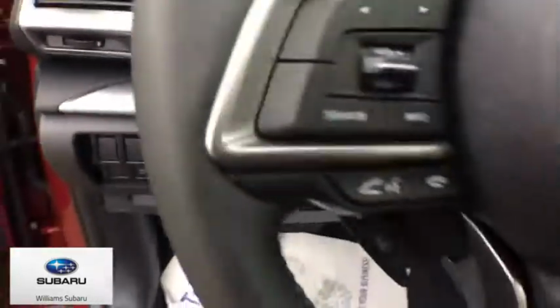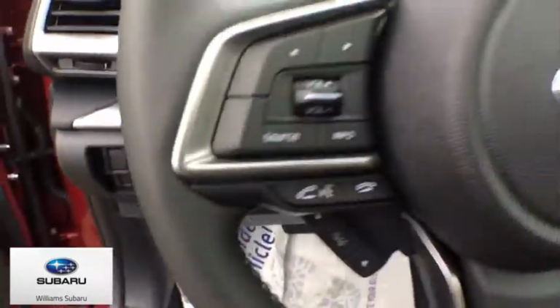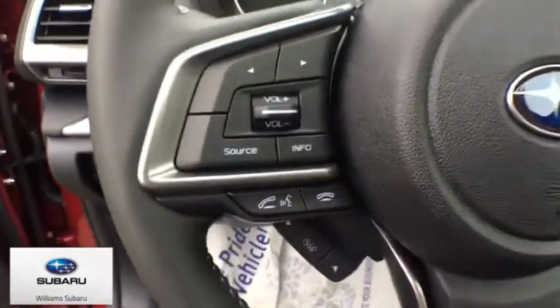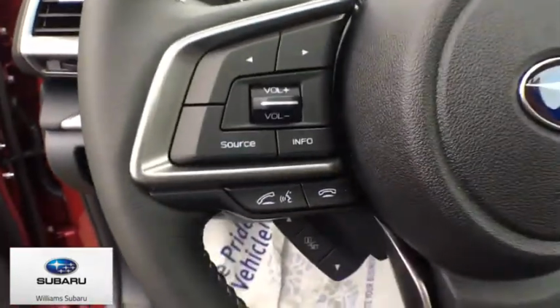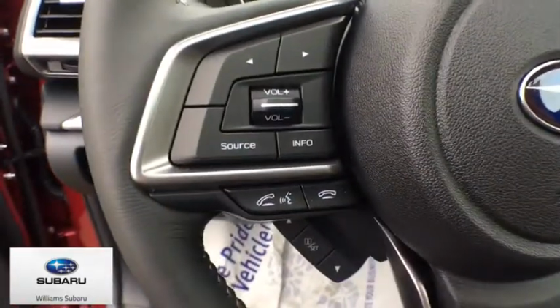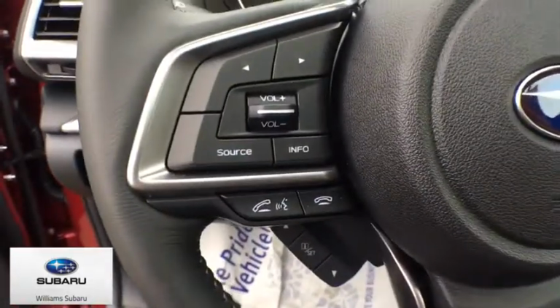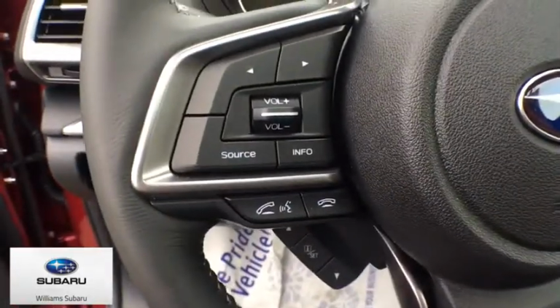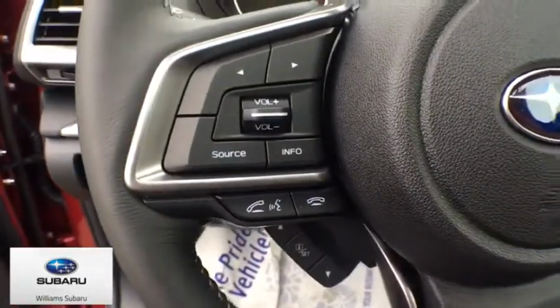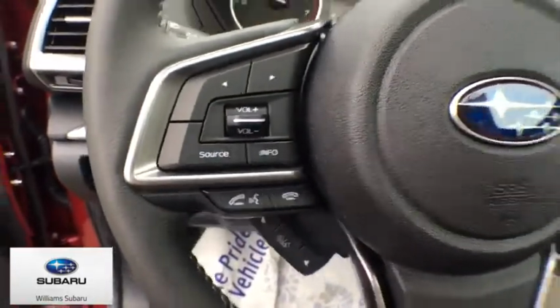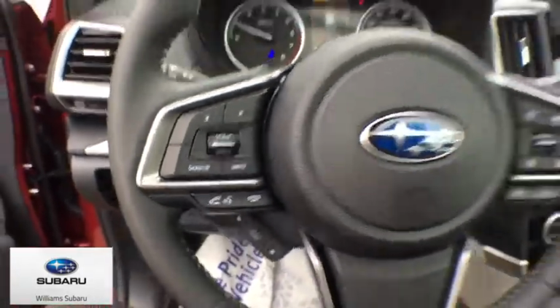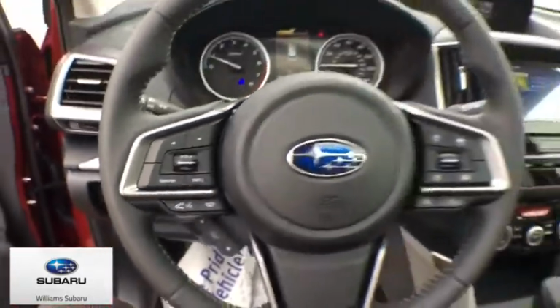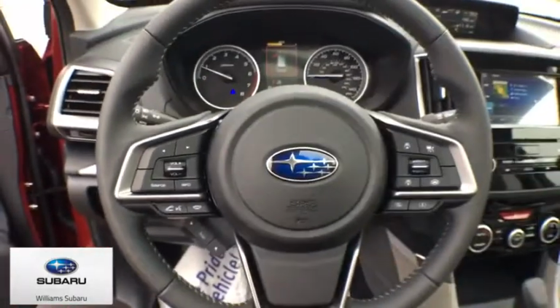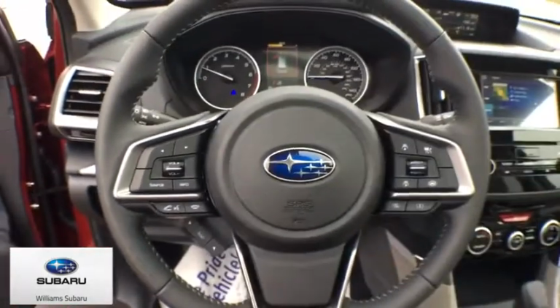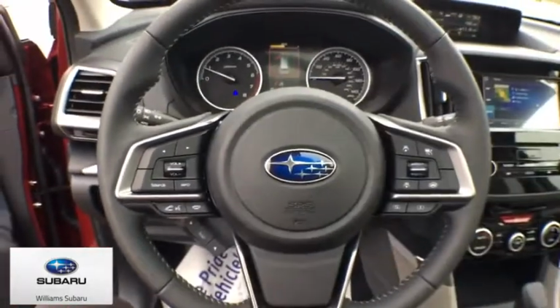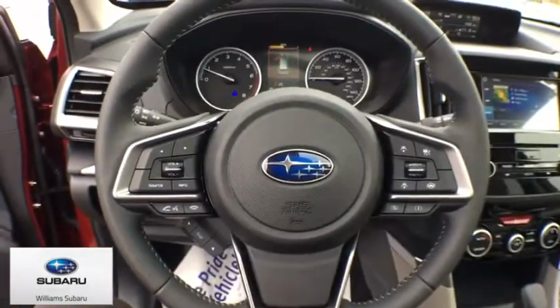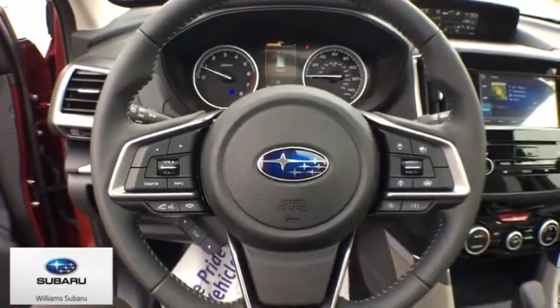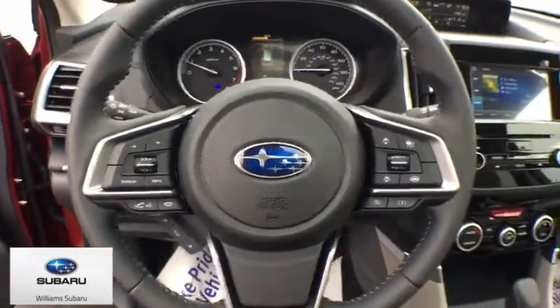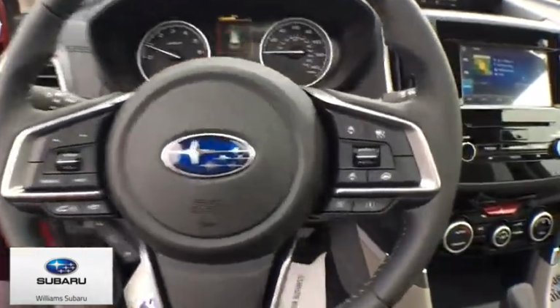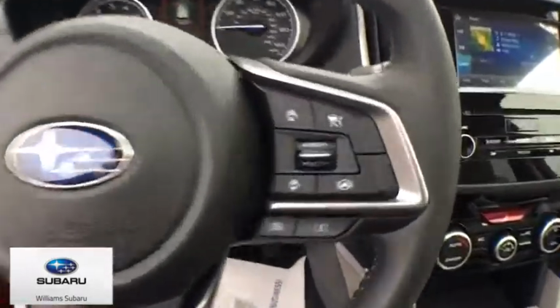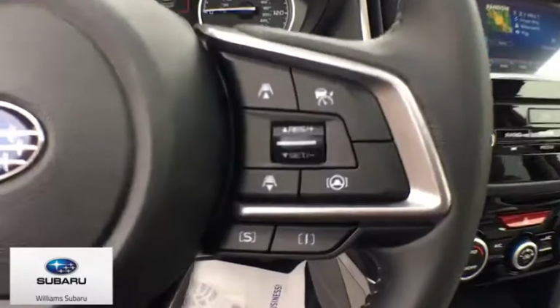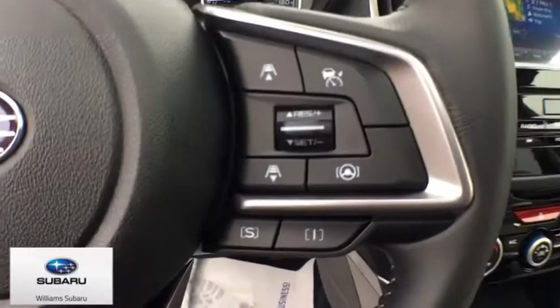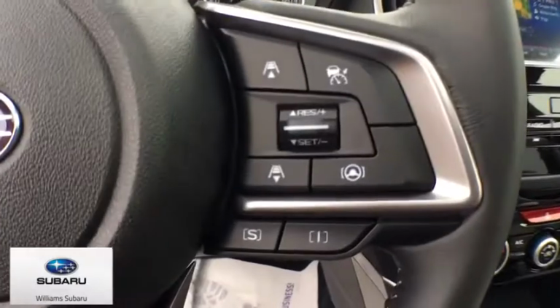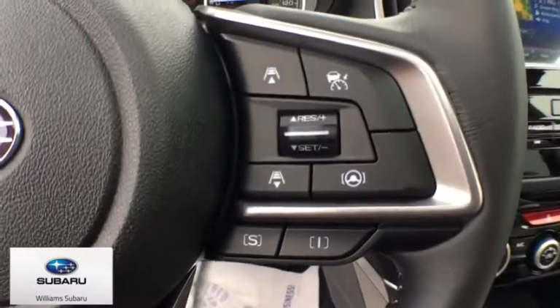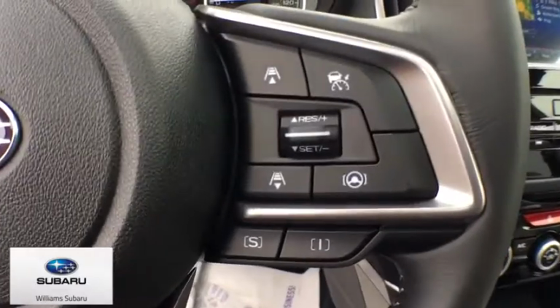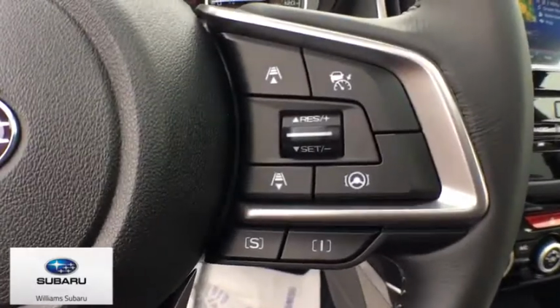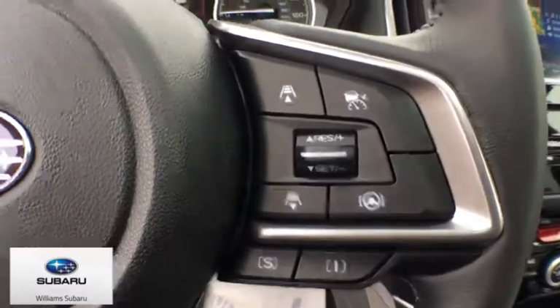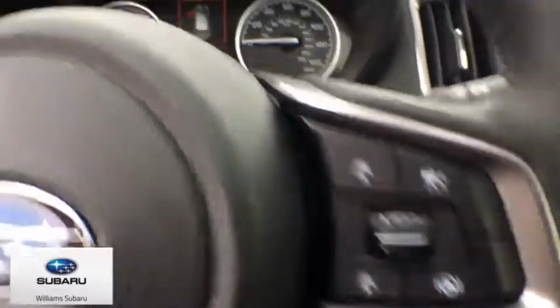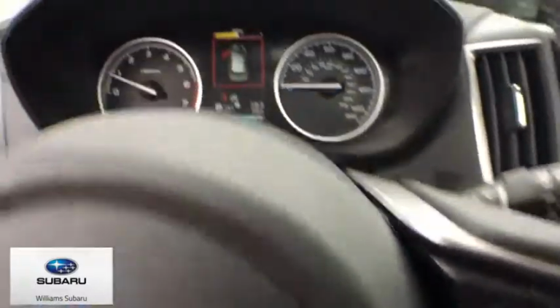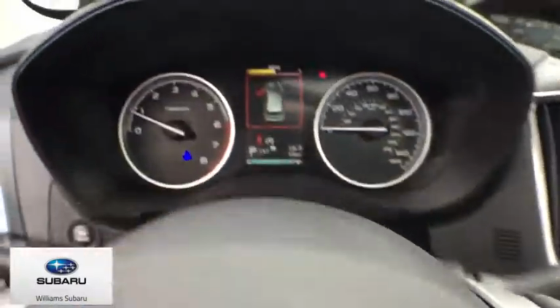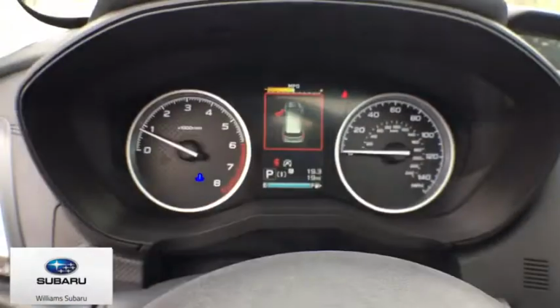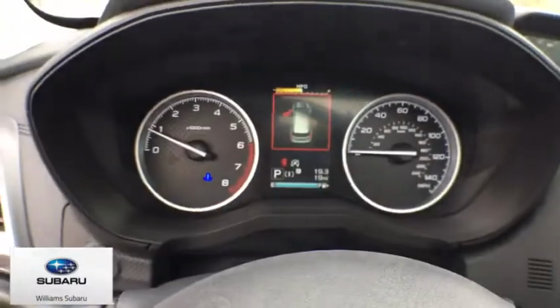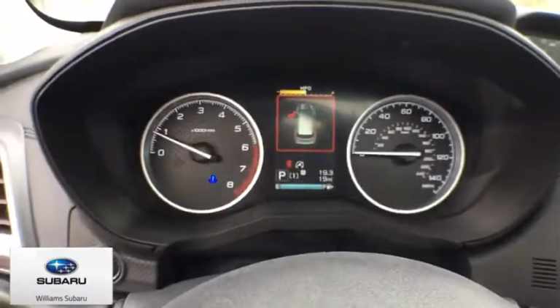Panic alarm, remote keyless entry, tachometer, power driver's seat, cloth upholstery, rear window wiper.